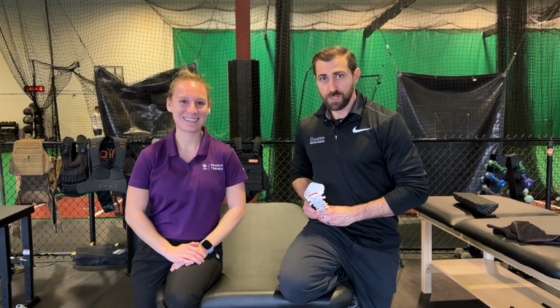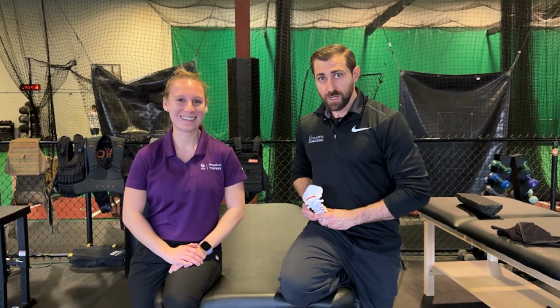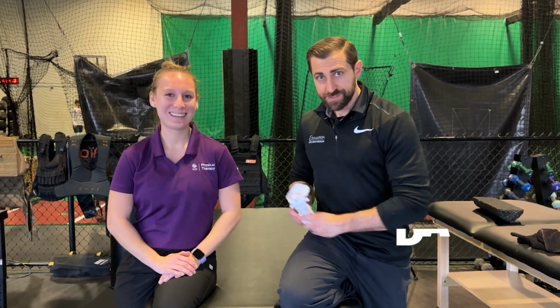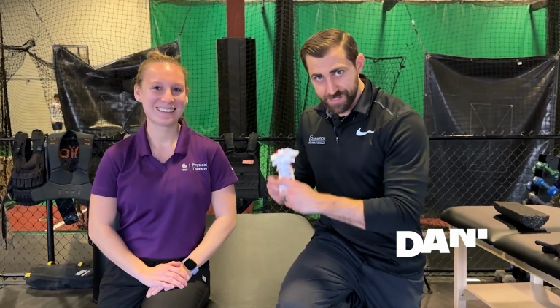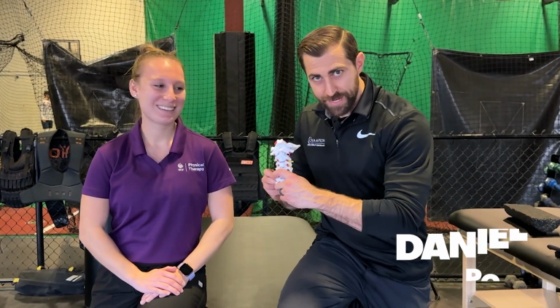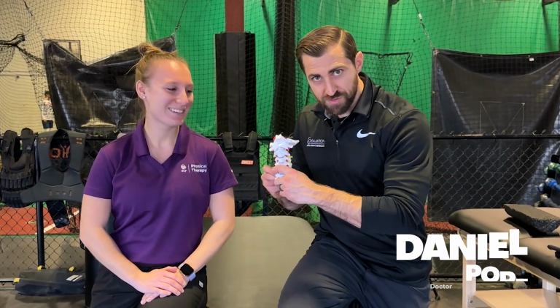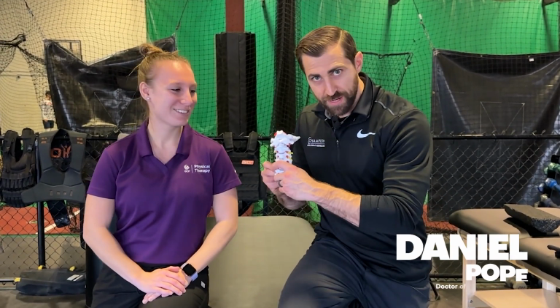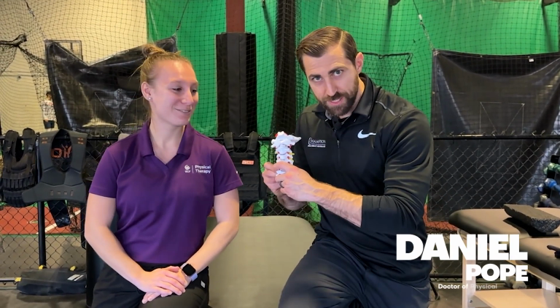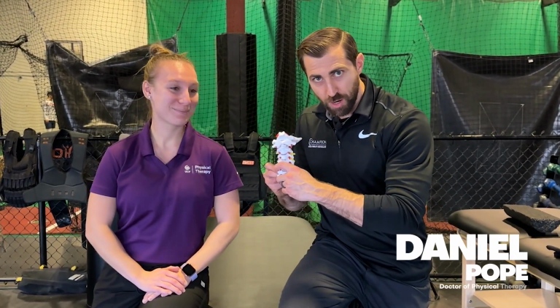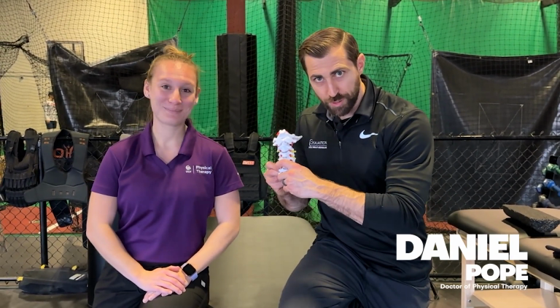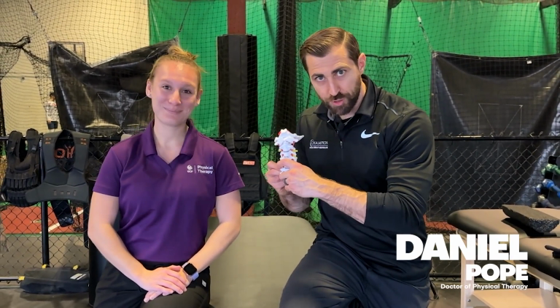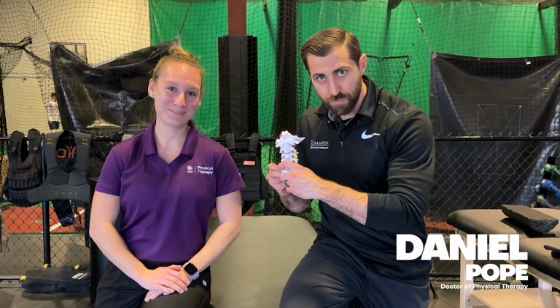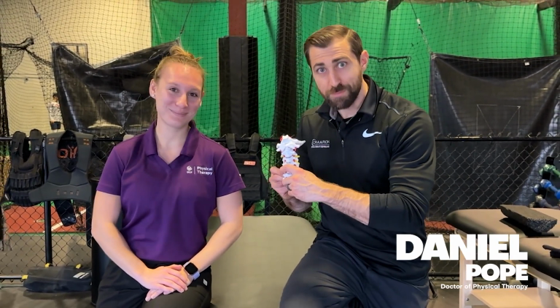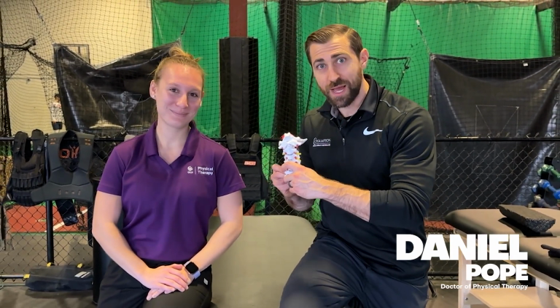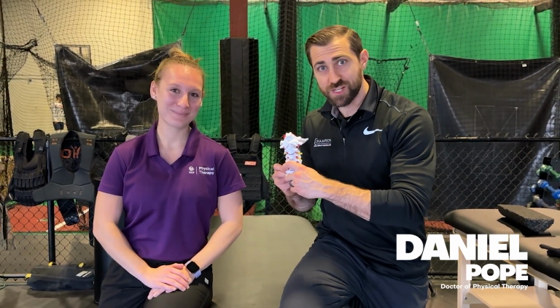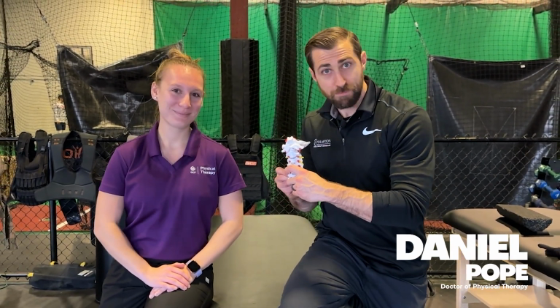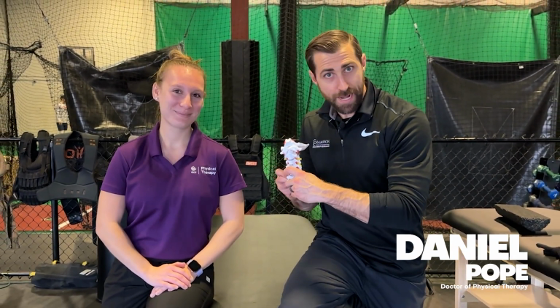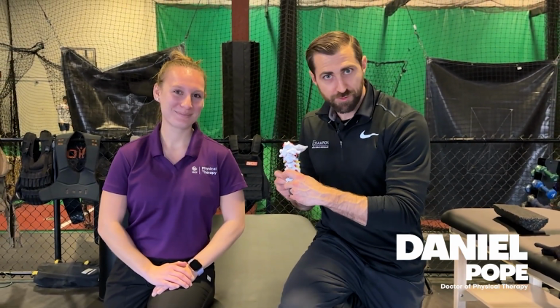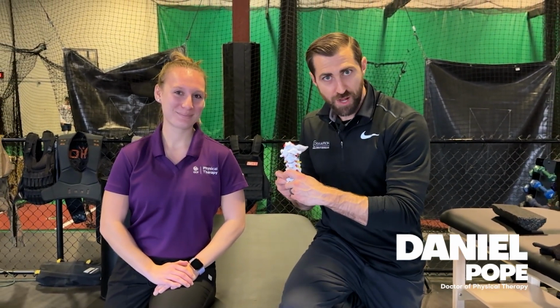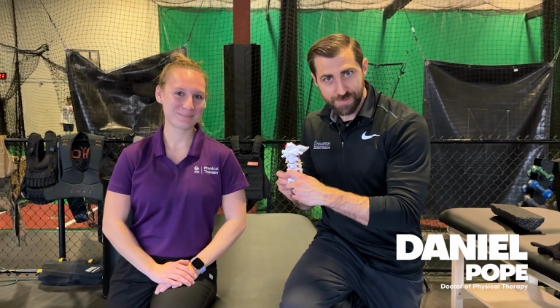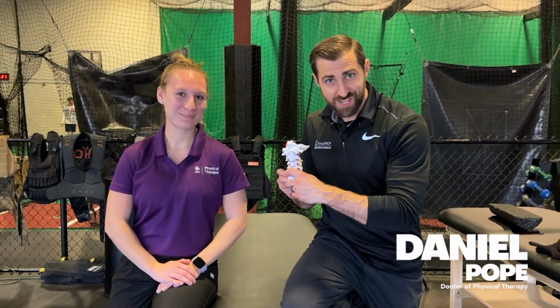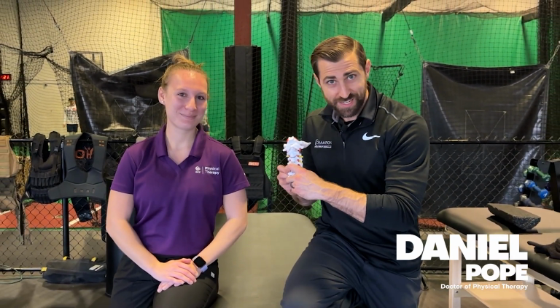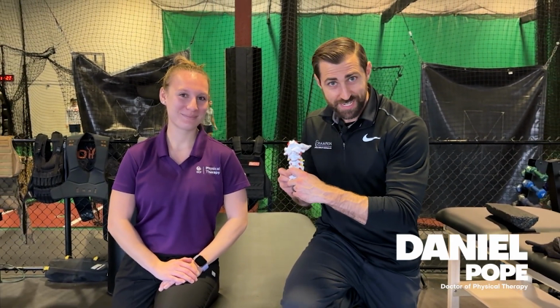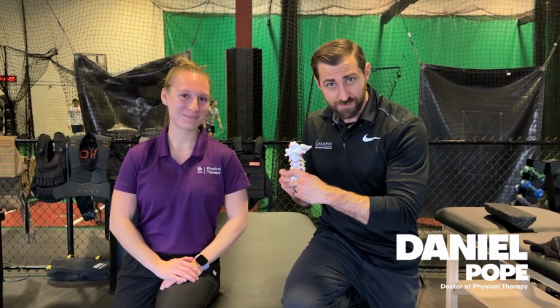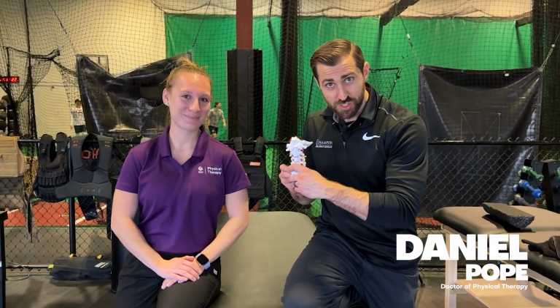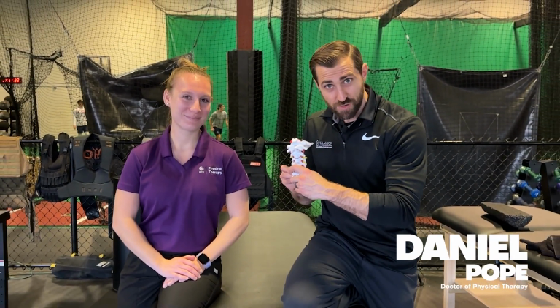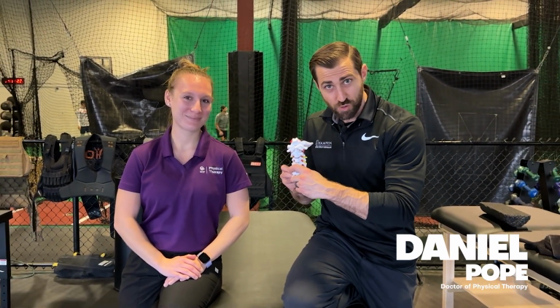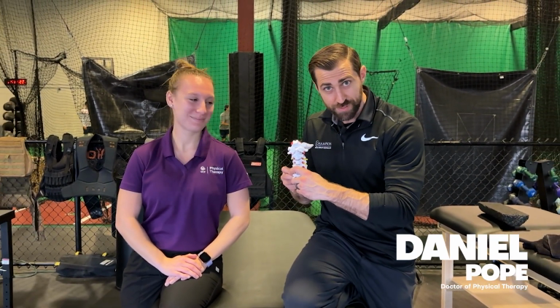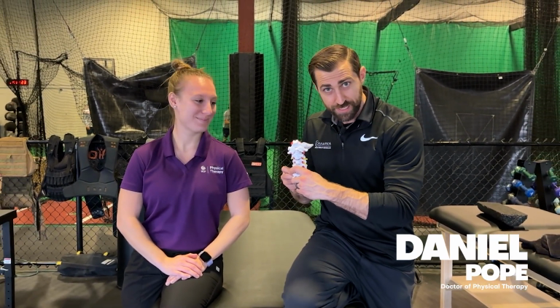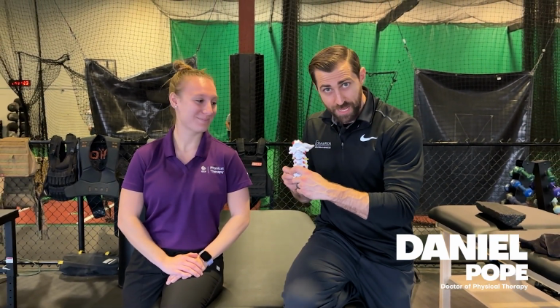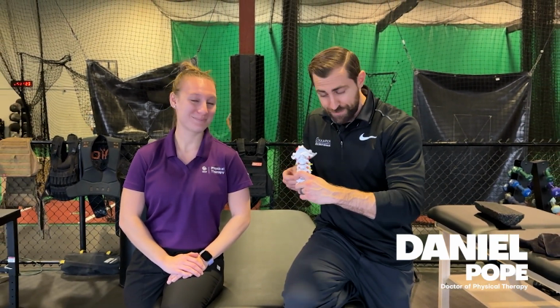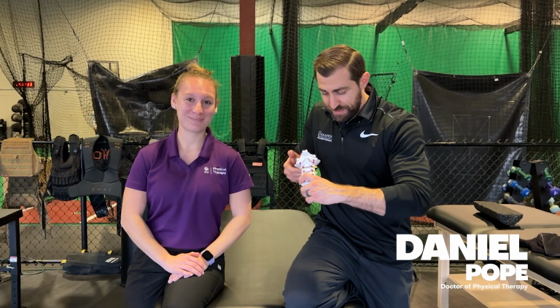In today's video, we're going to go over the best manual therapy techniques for cervical radiculopathy.